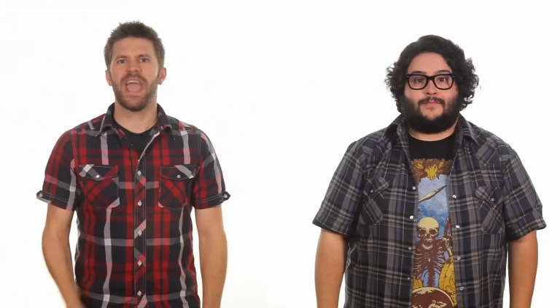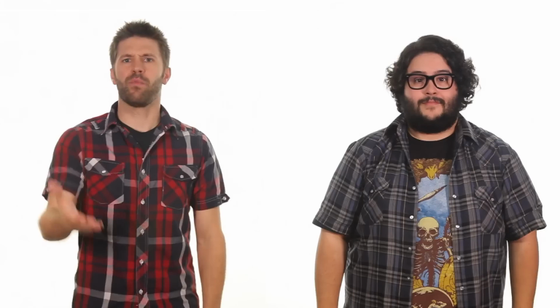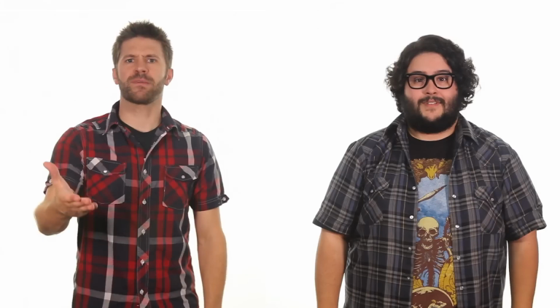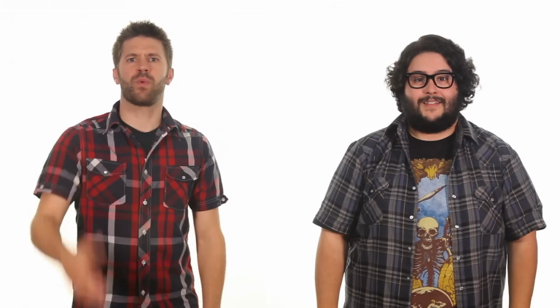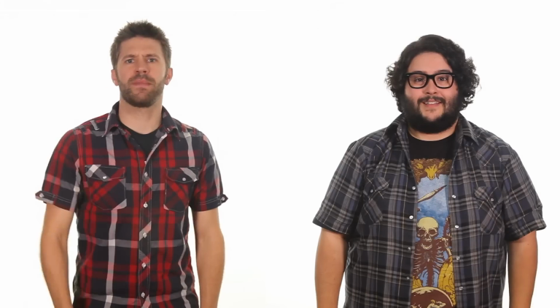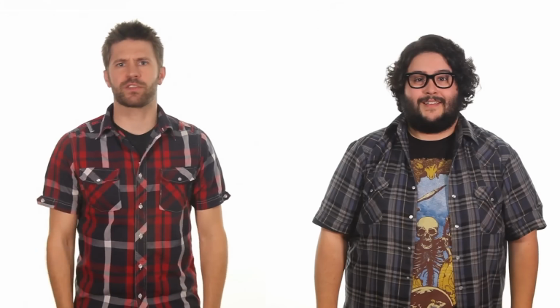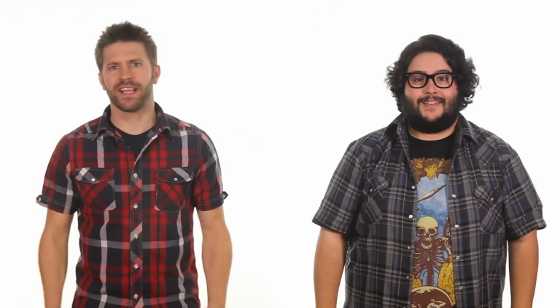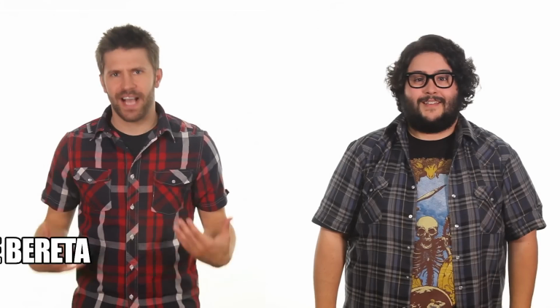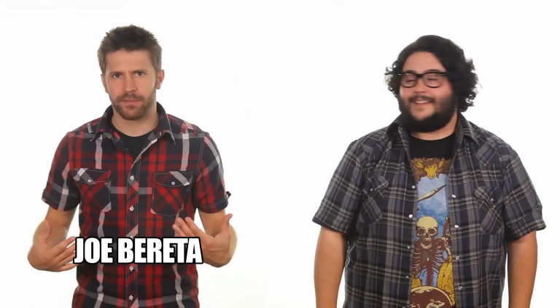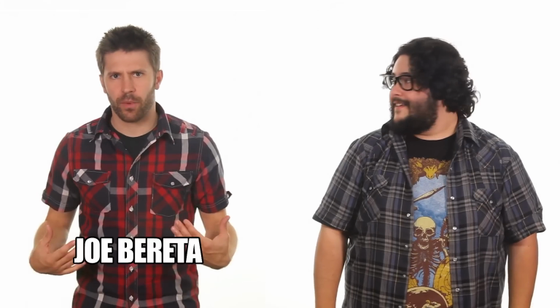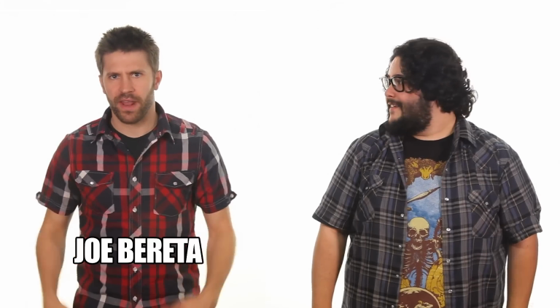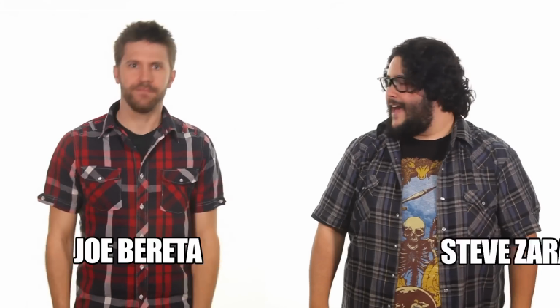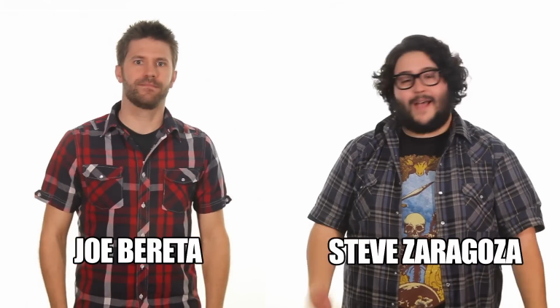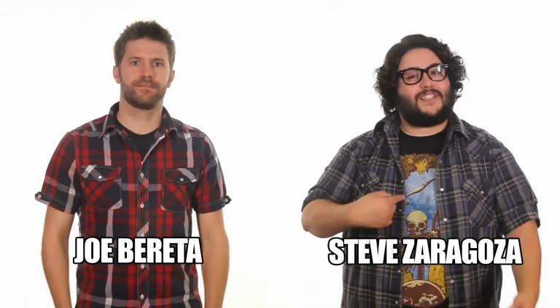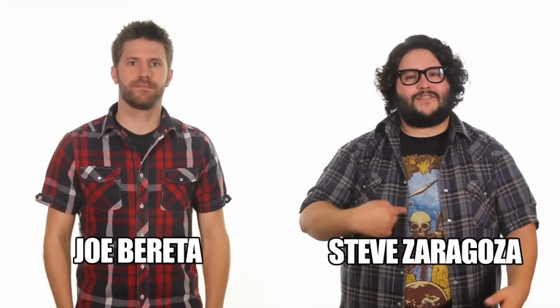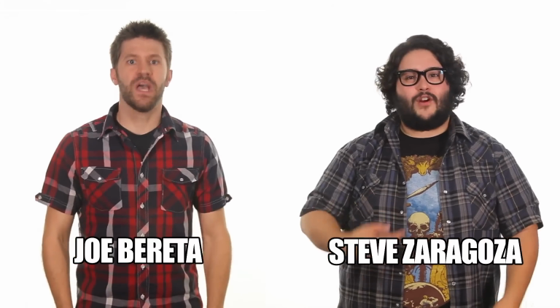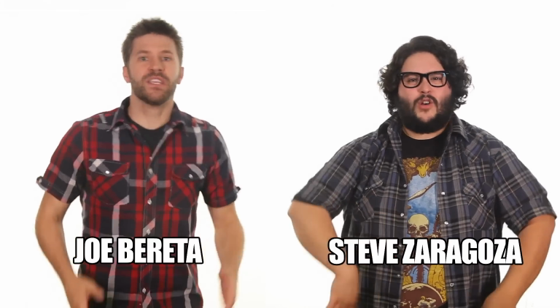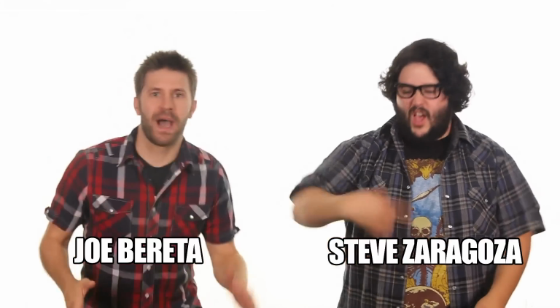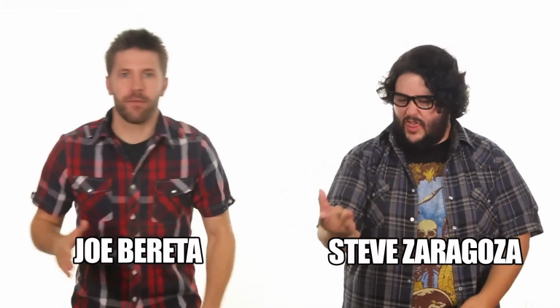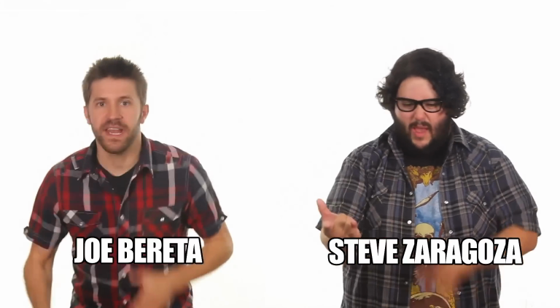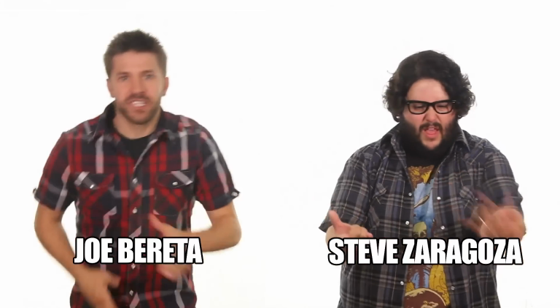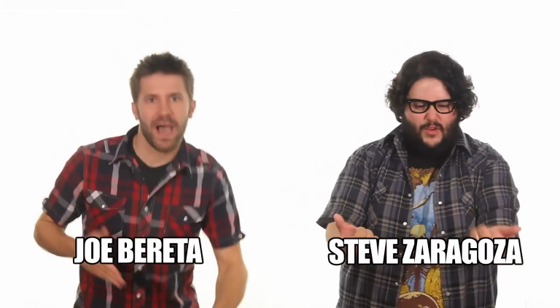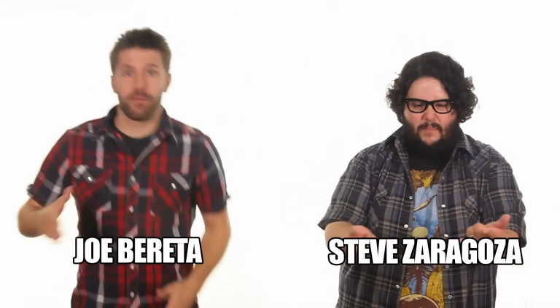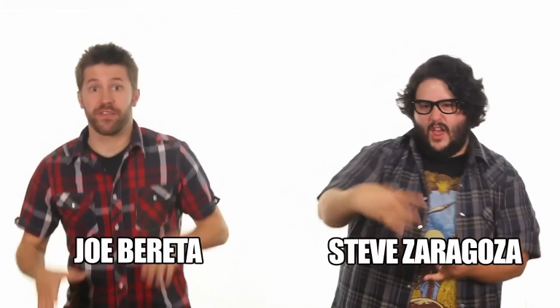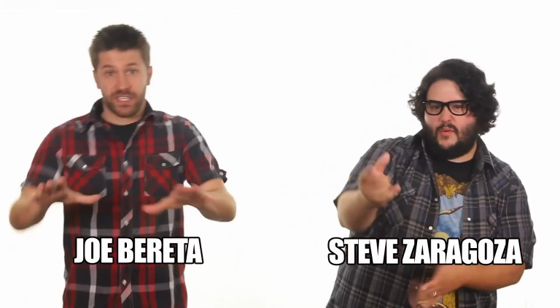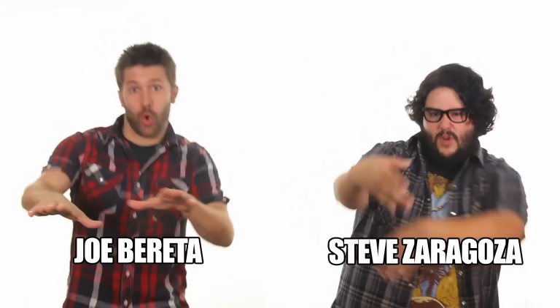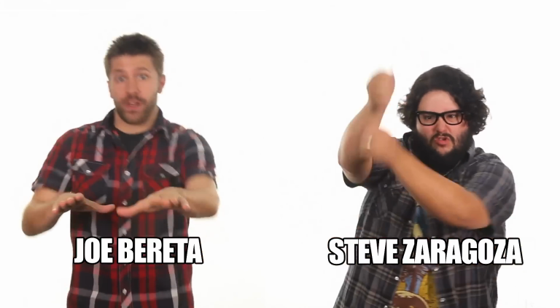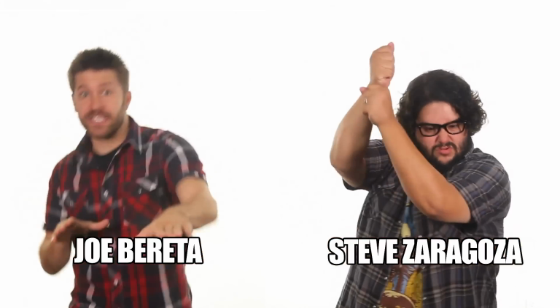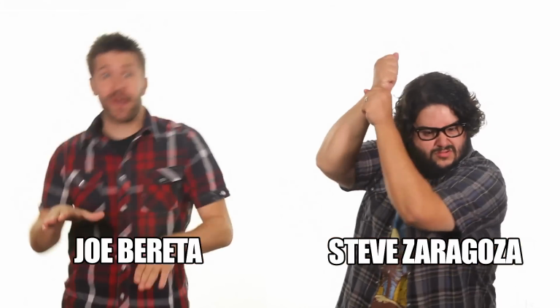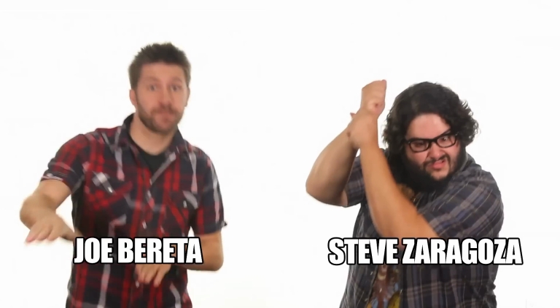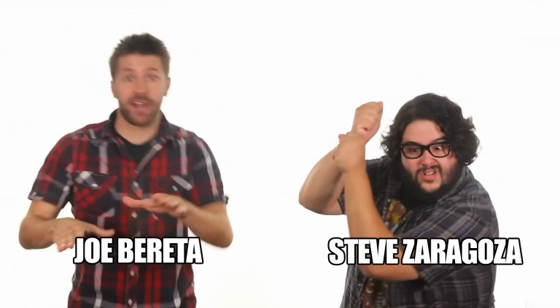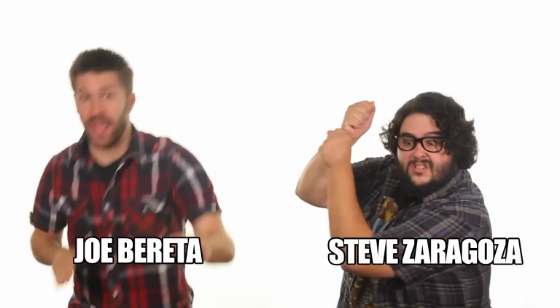Hey, welcome to 20 Minutes or Less. I am Joe Barretta. And I'm Steve Zaragoza. Spider-Man, Spider-Man, this story is about Spider-Man.